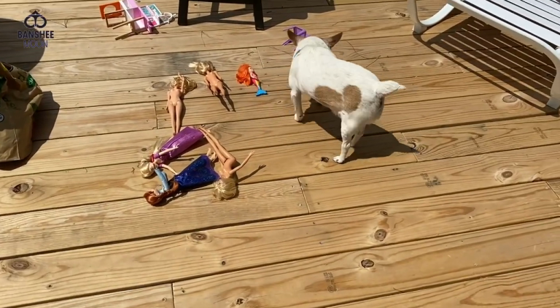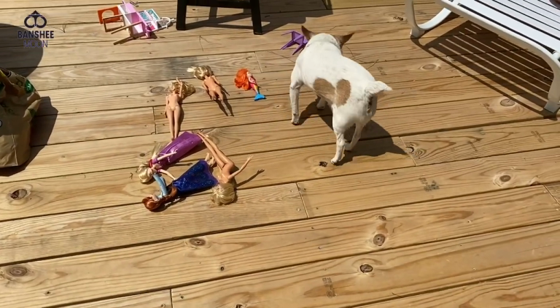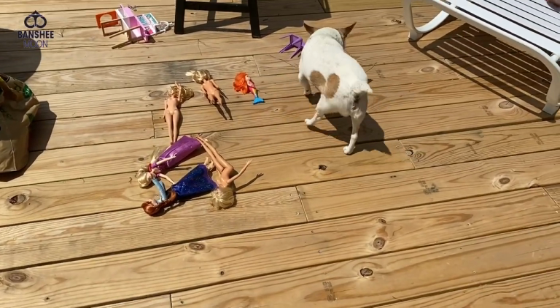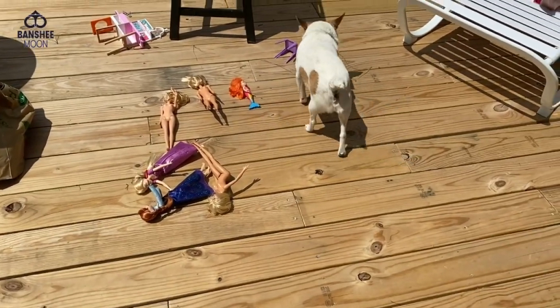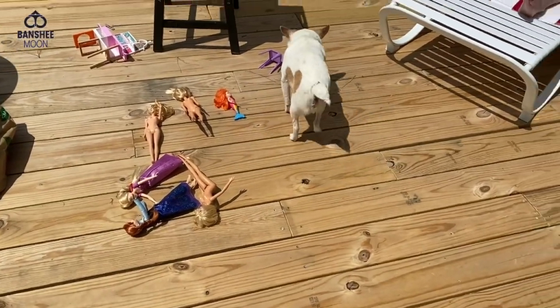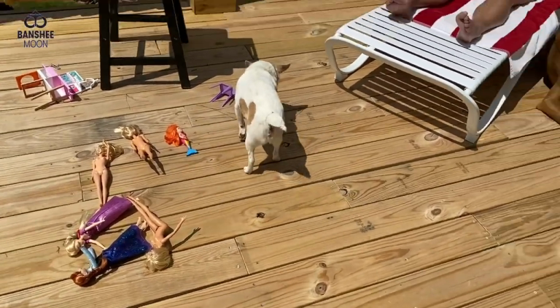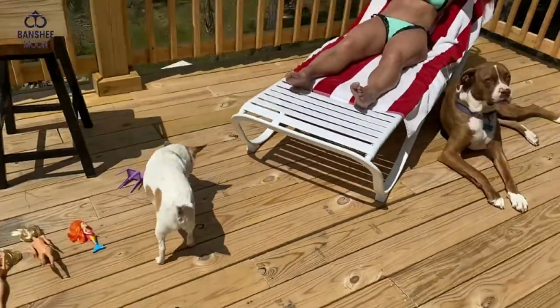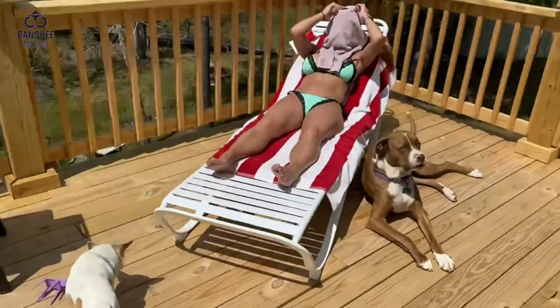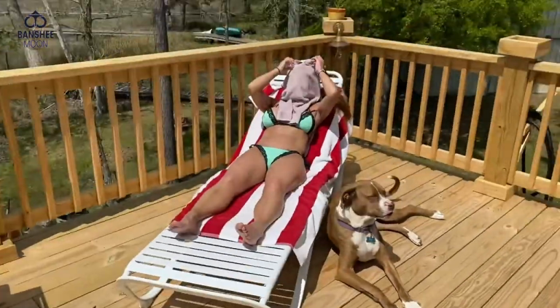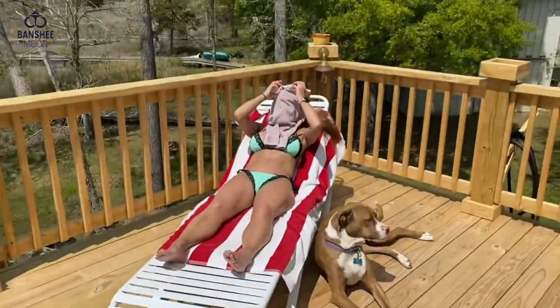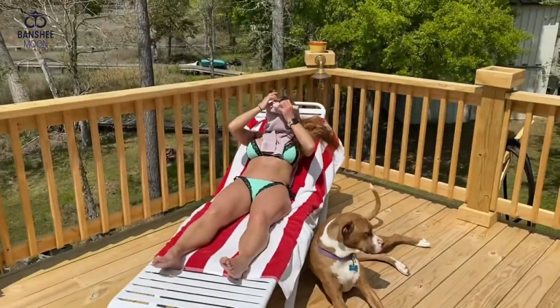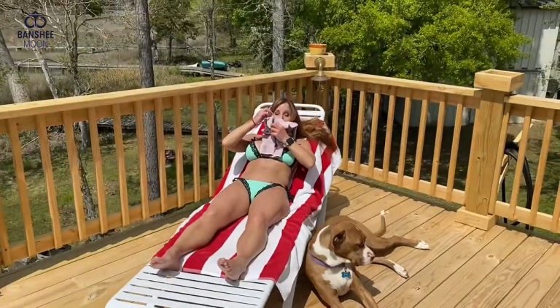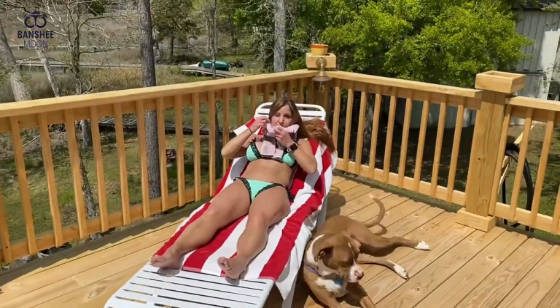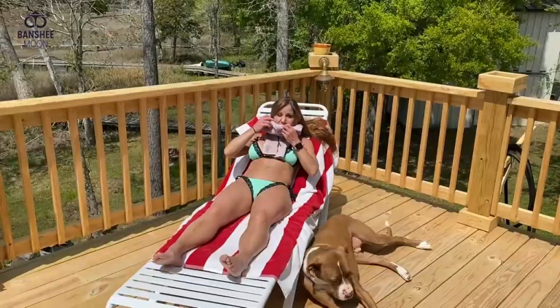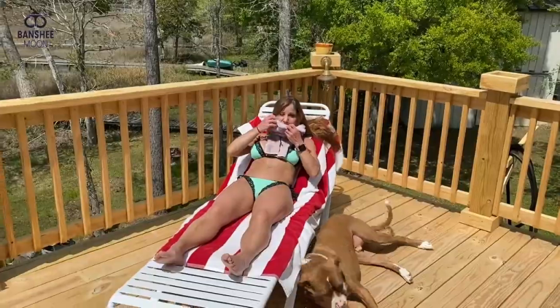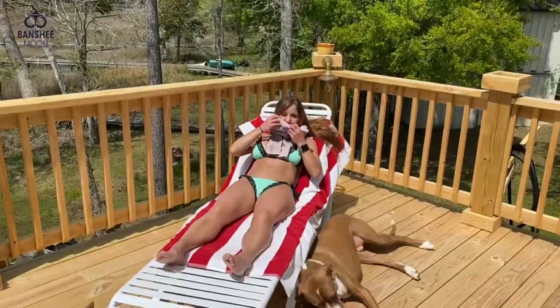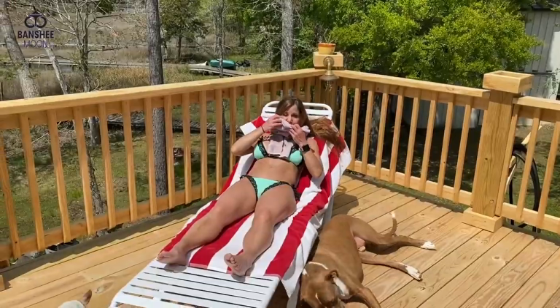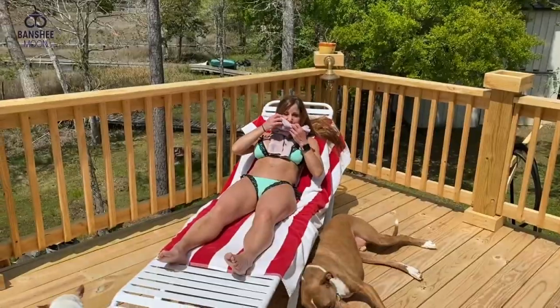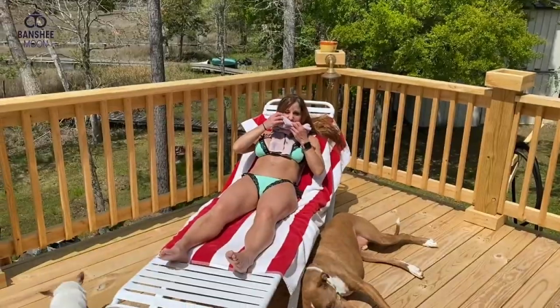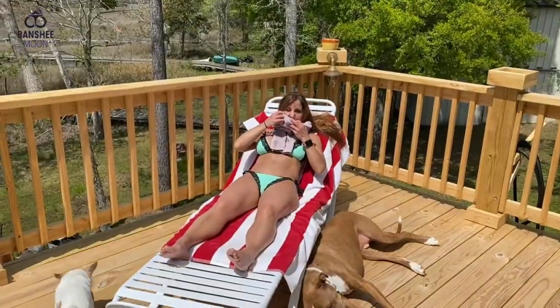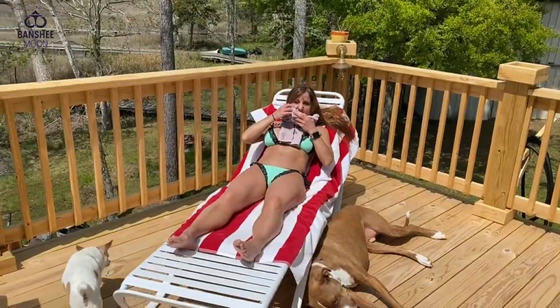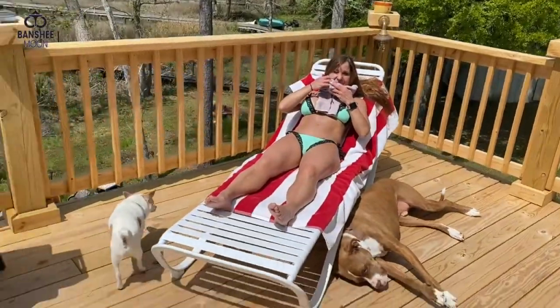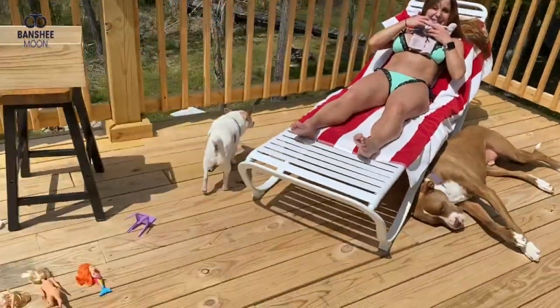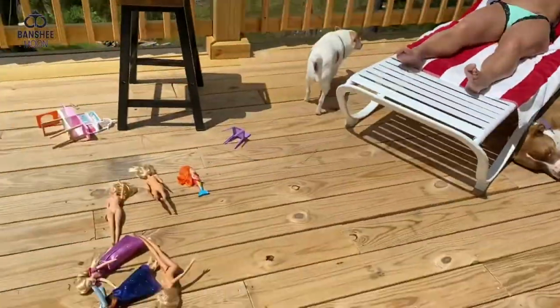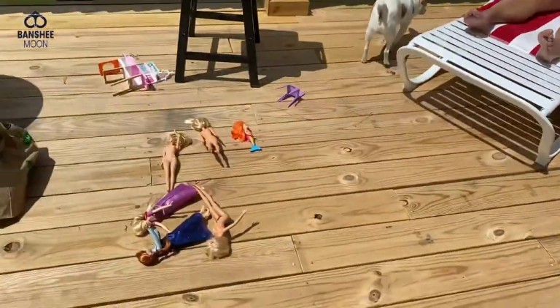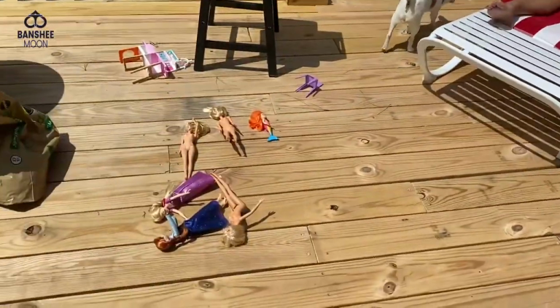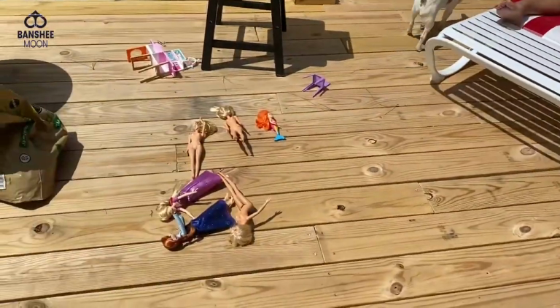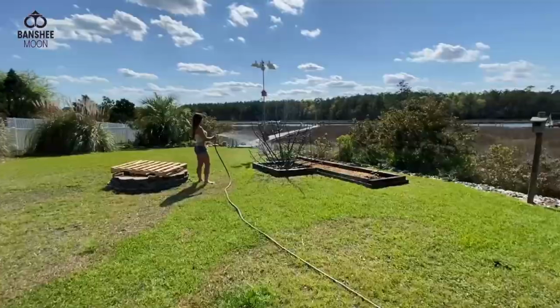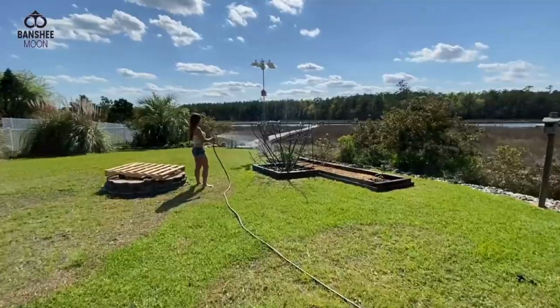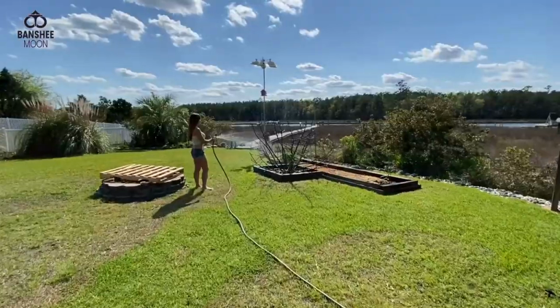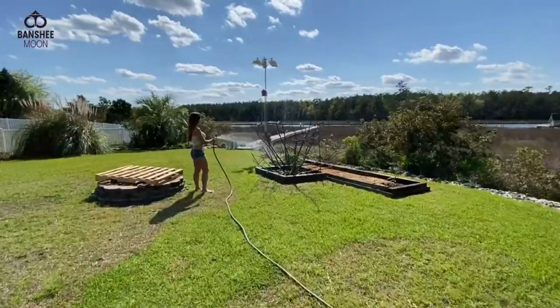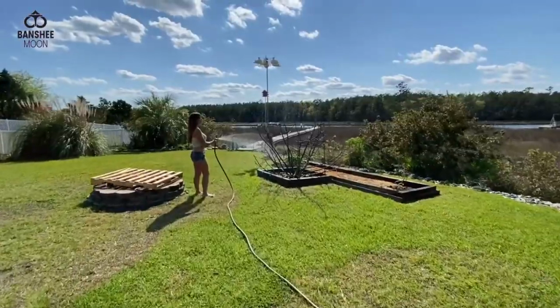These Barbies look like they had a hell of a good time last night. It's still leaking.